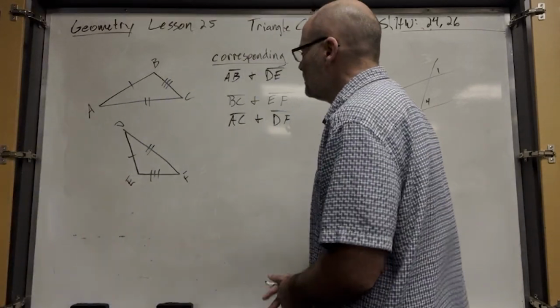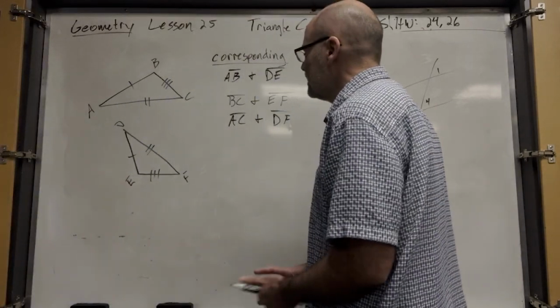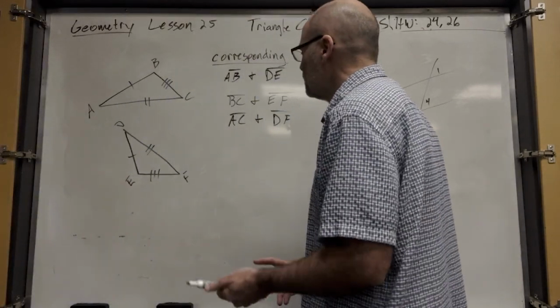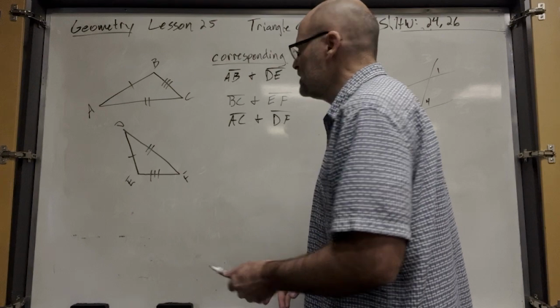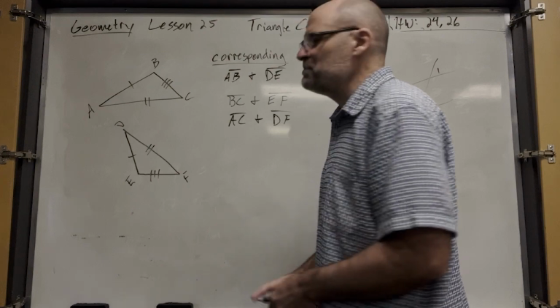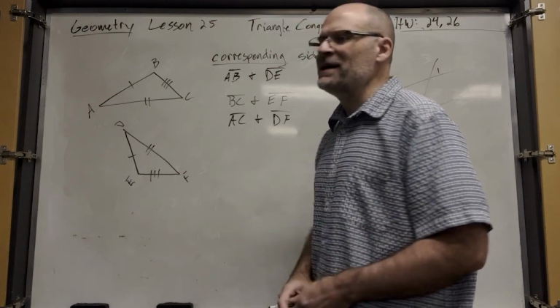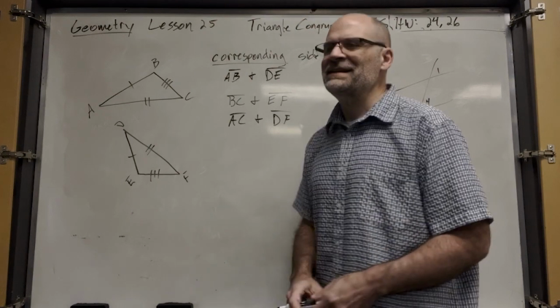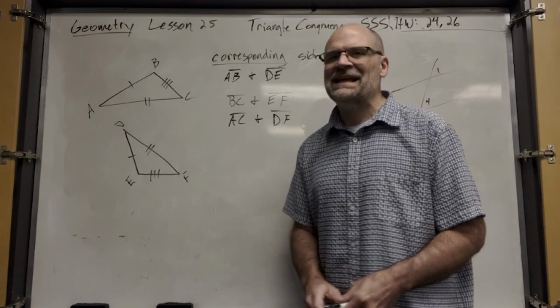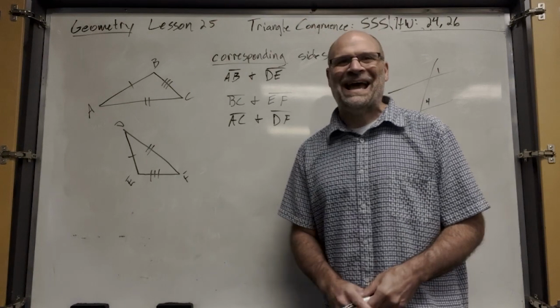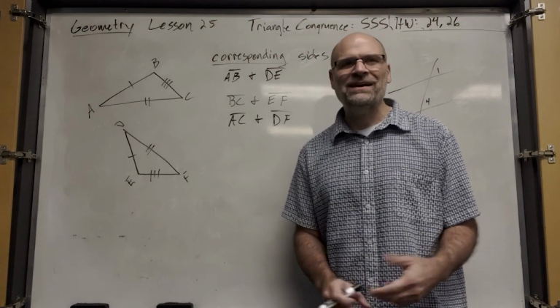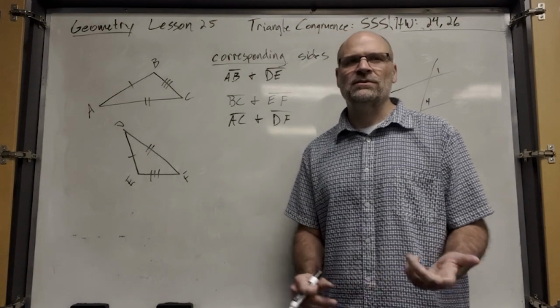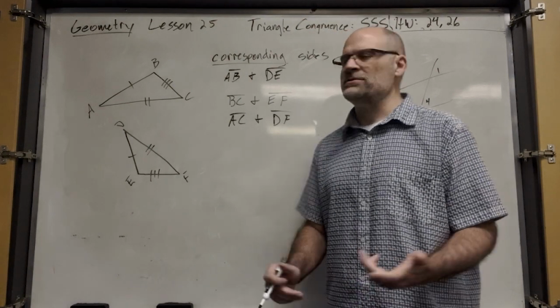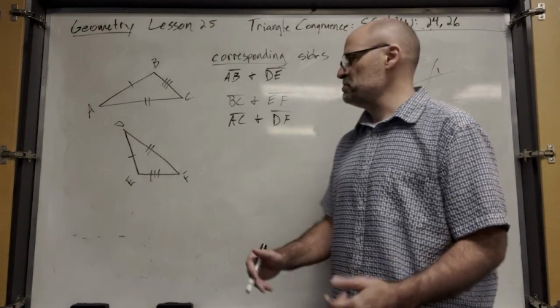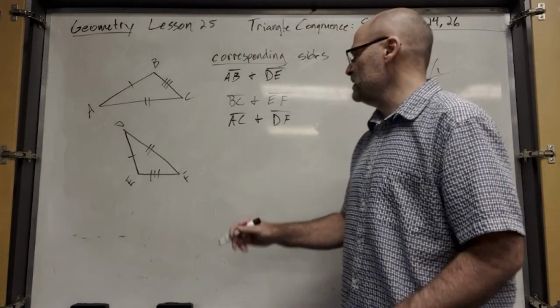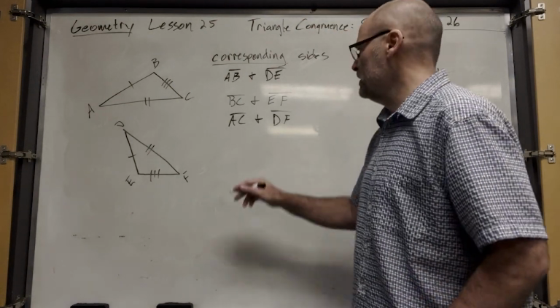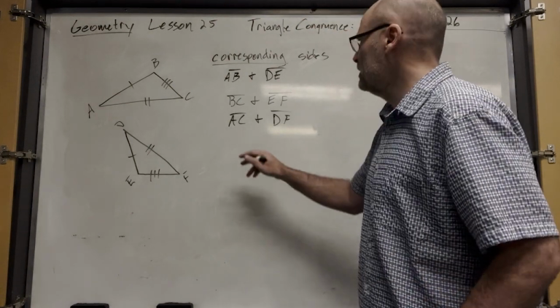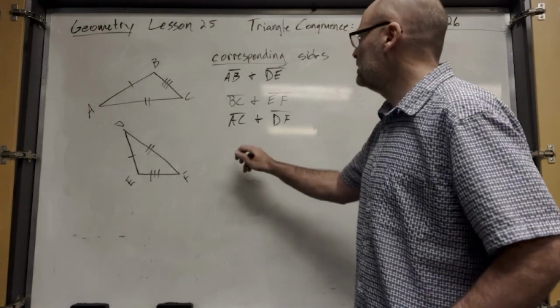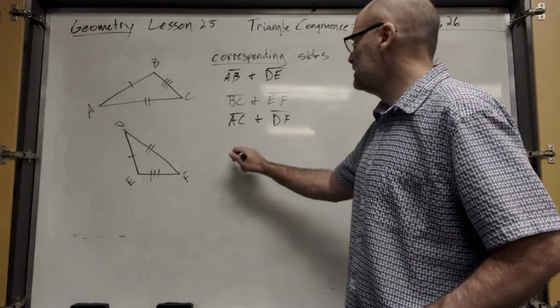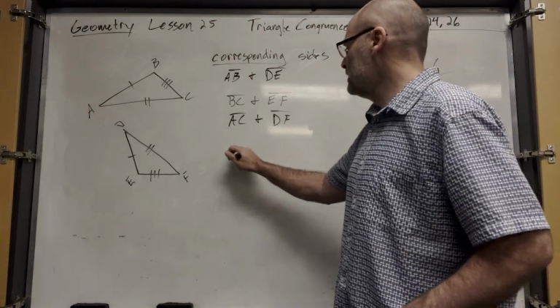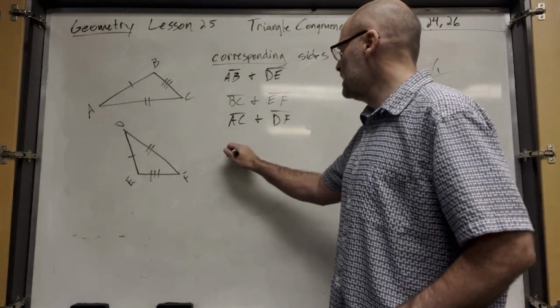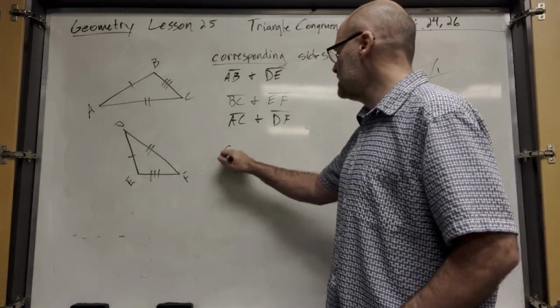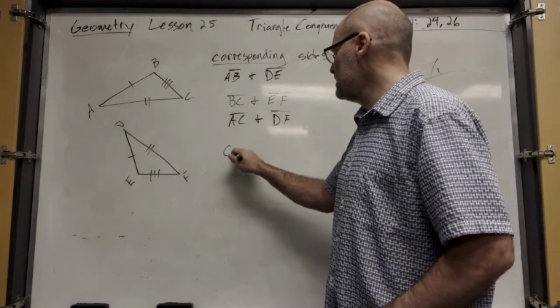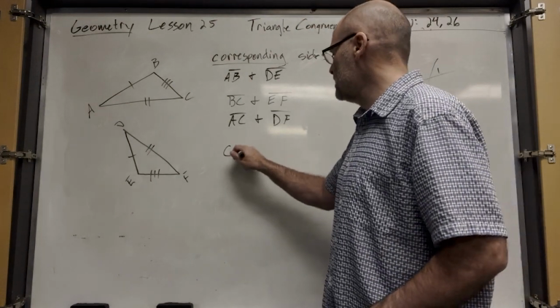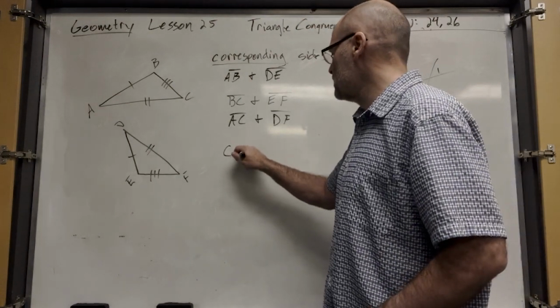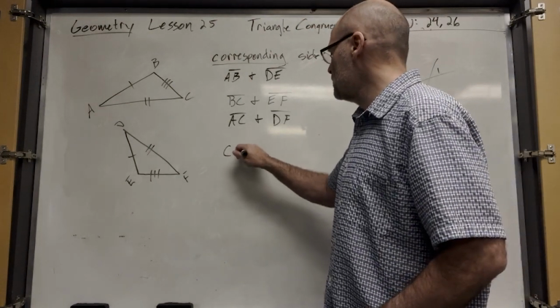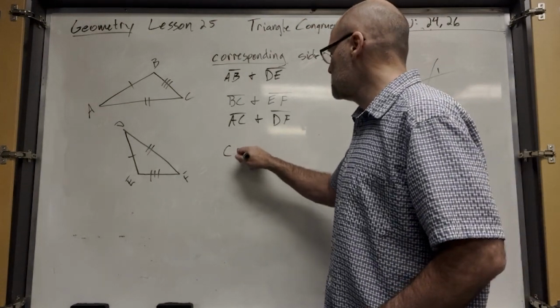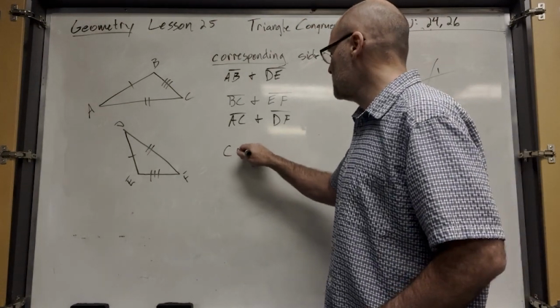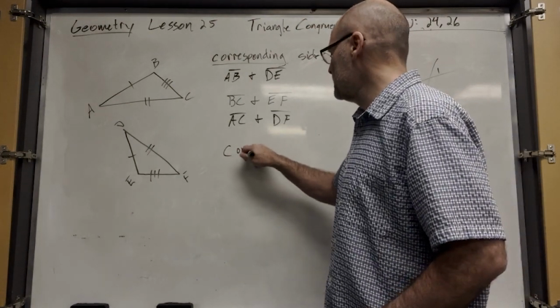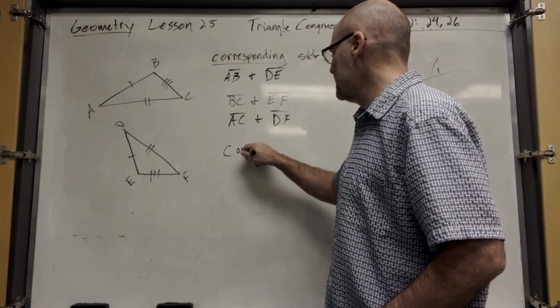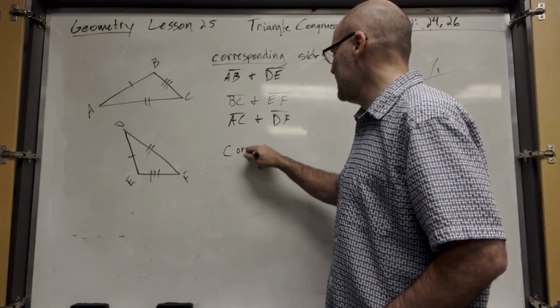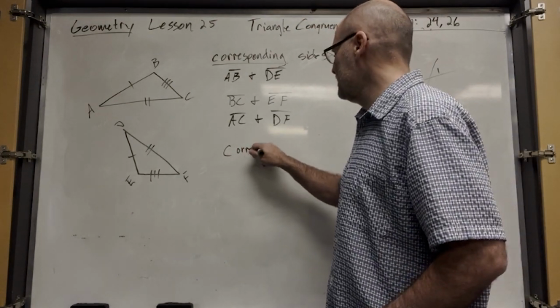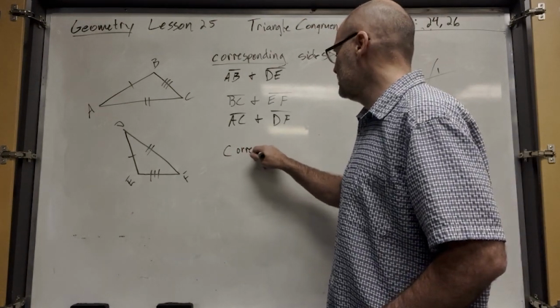So what would the corresponding angles be? Can you guys give me the corresponding angles?